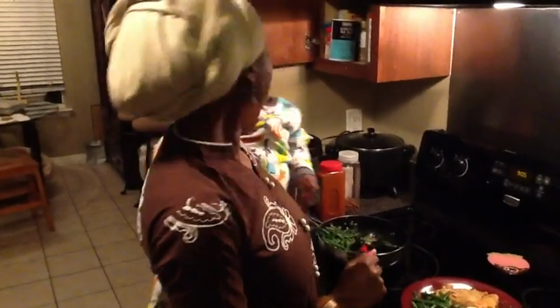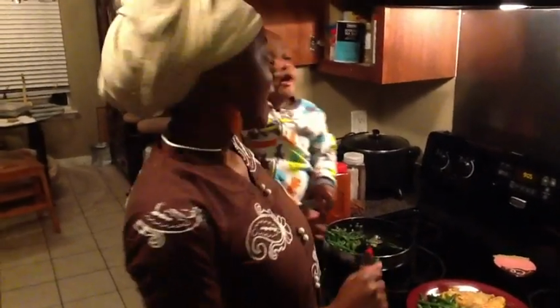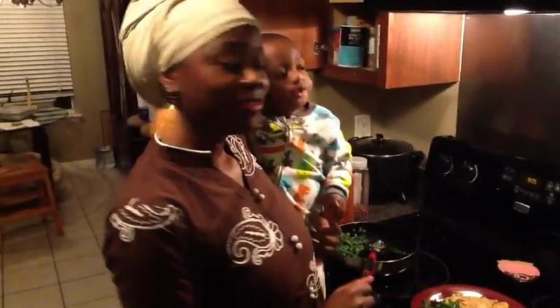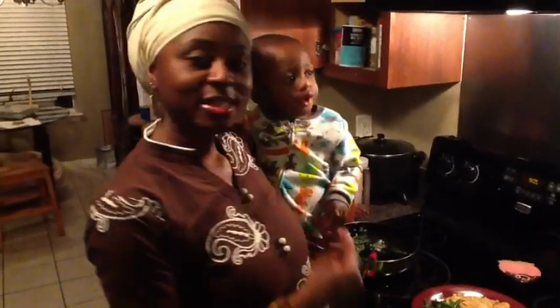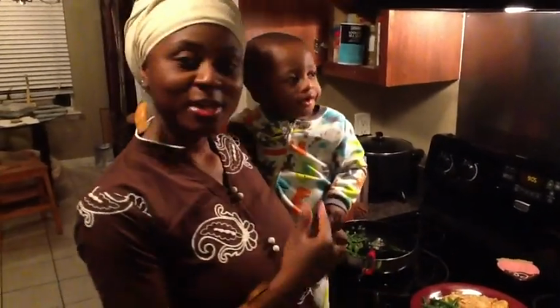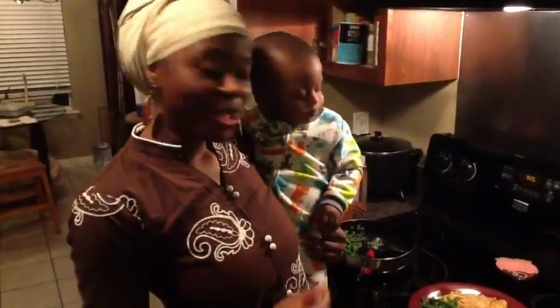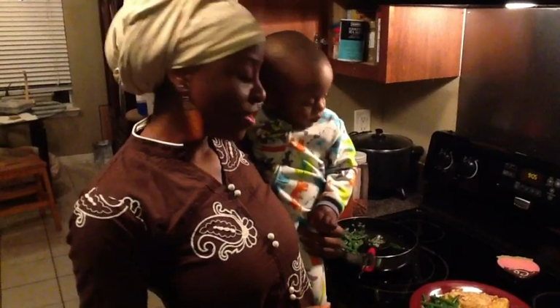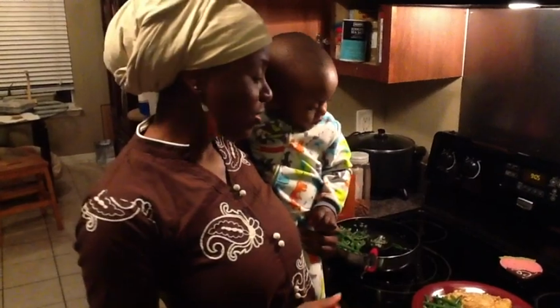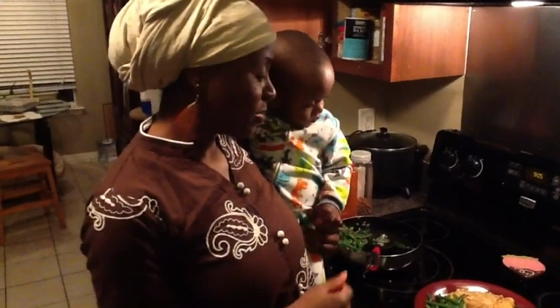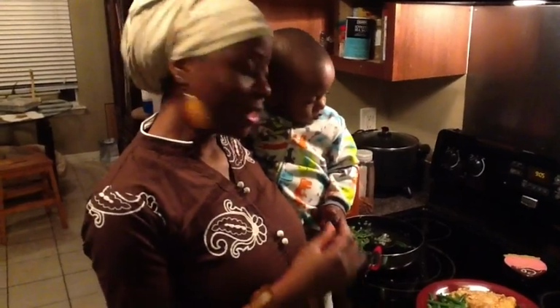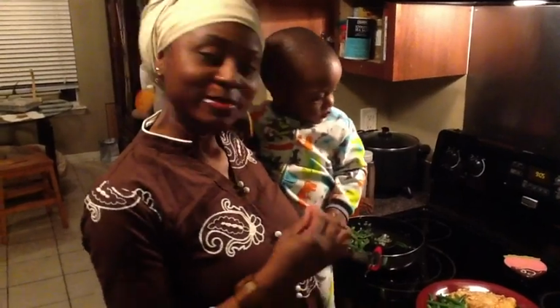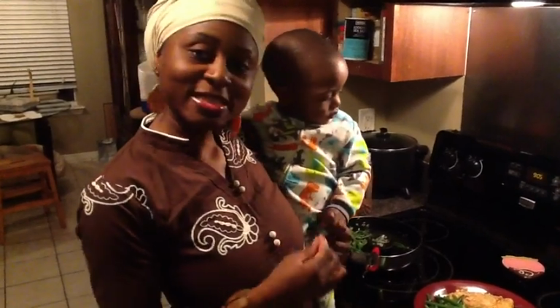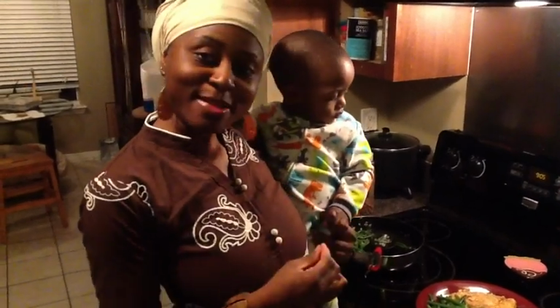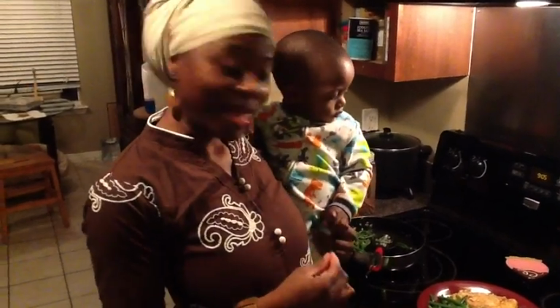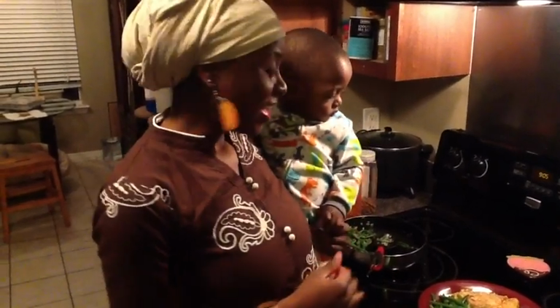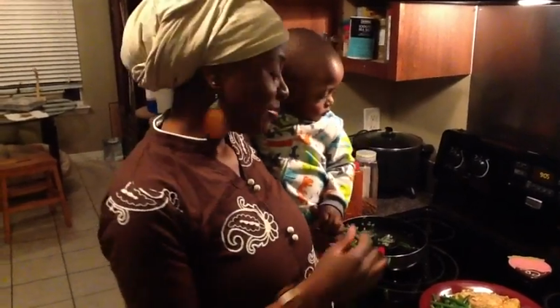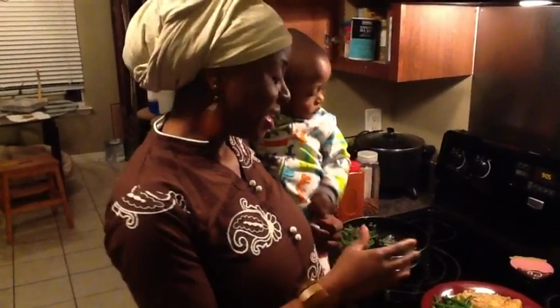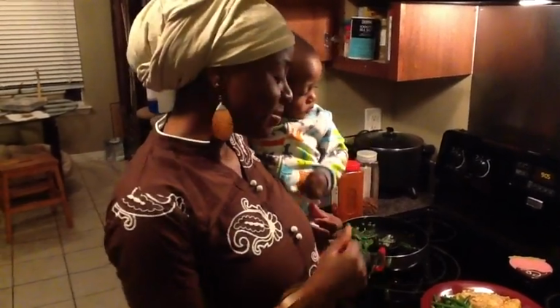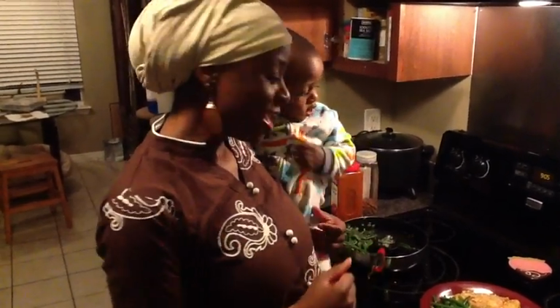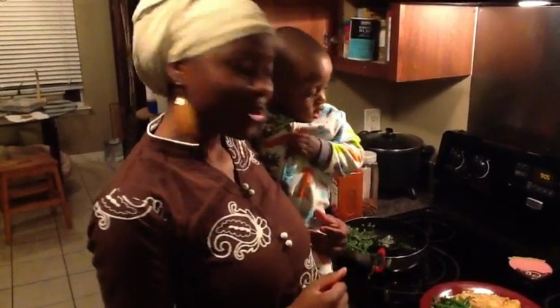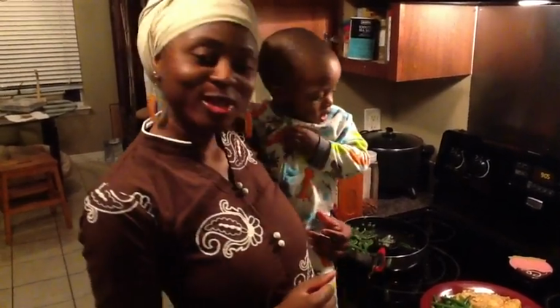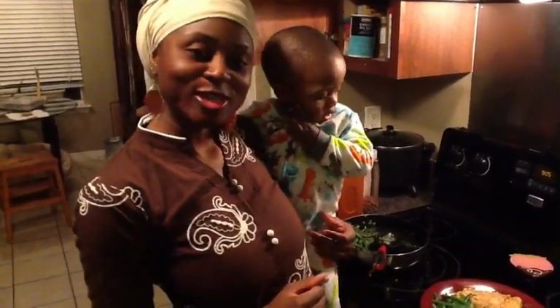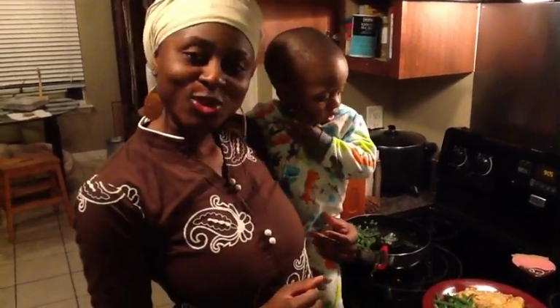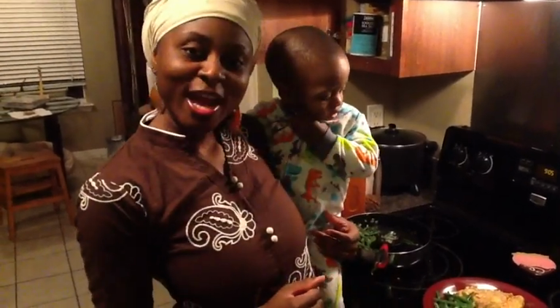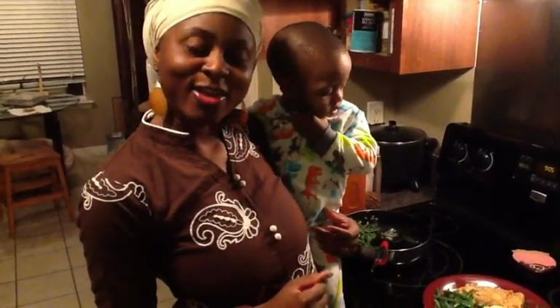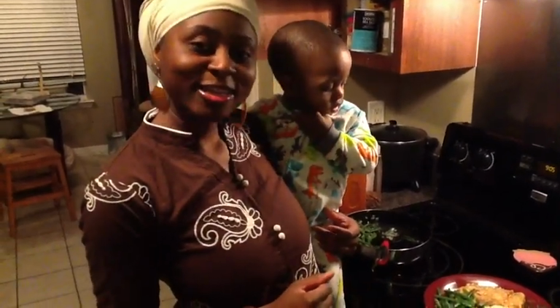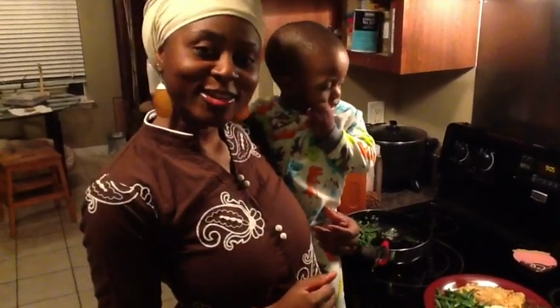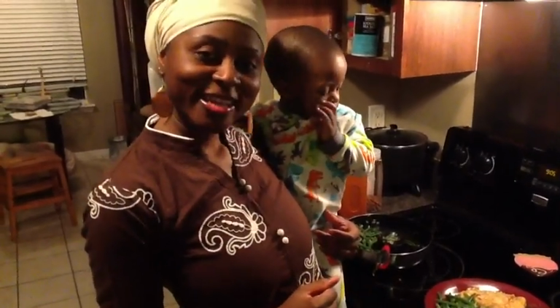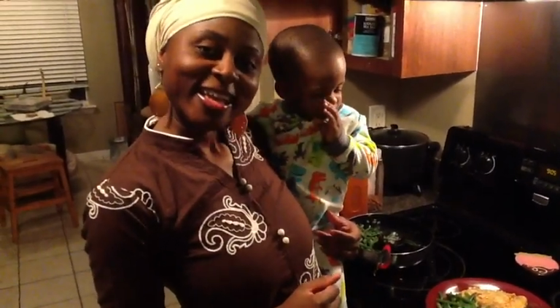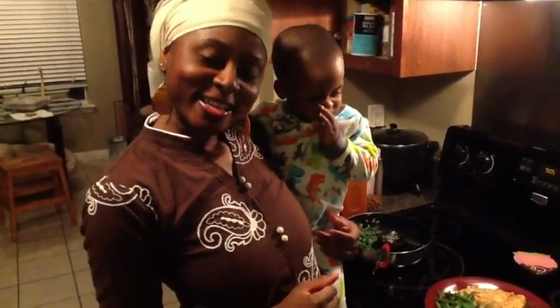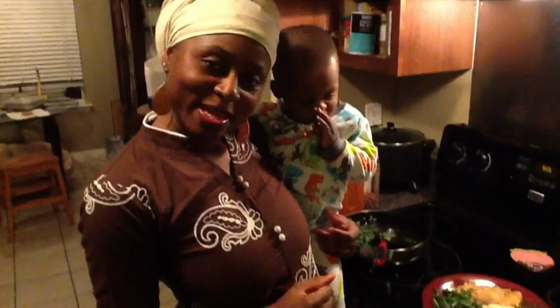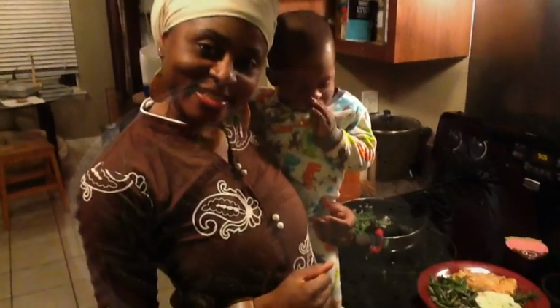I have a sleepy guy over here, so I'm going to put him to sleep. My husband and I are going to enjoy our dinner. Peace.